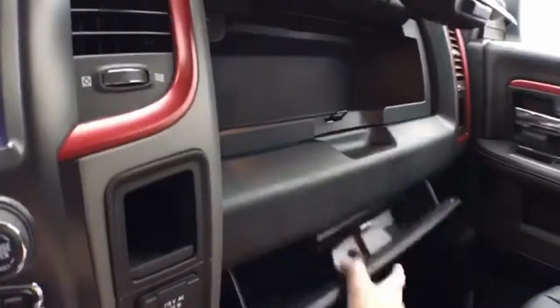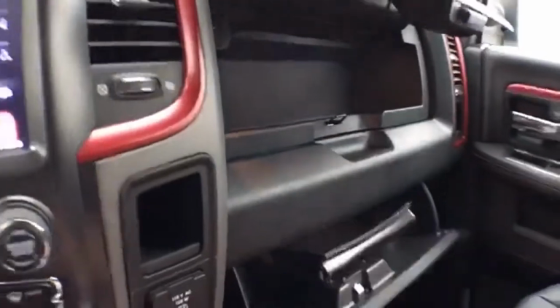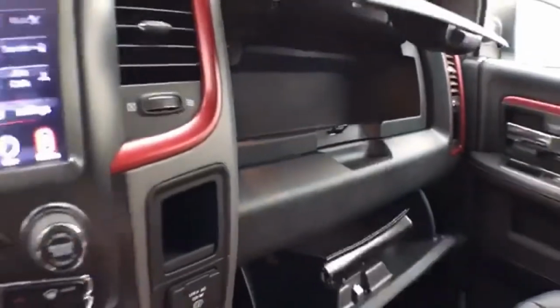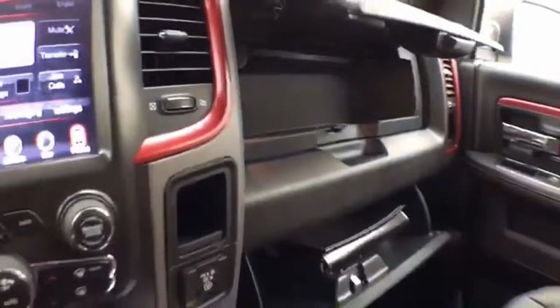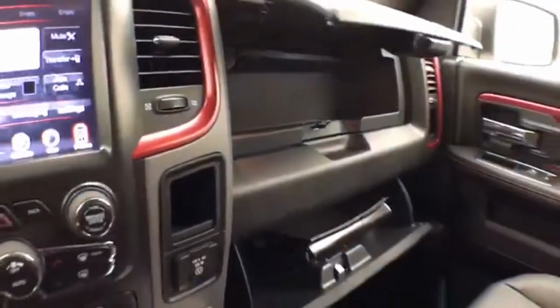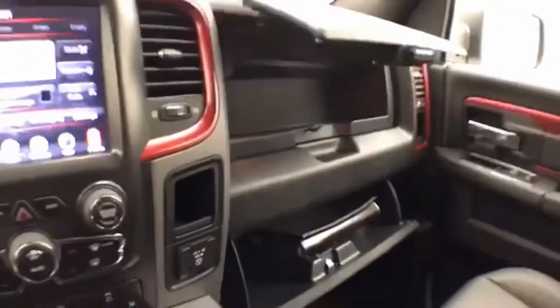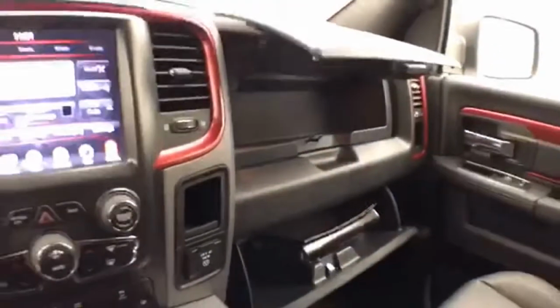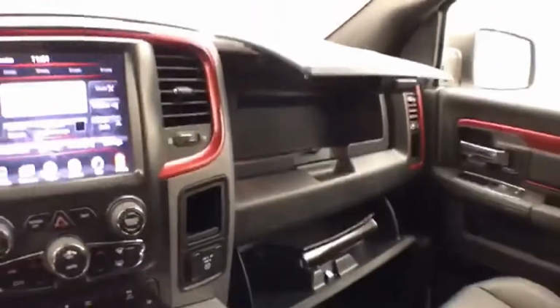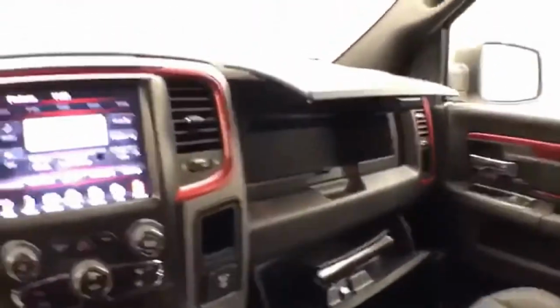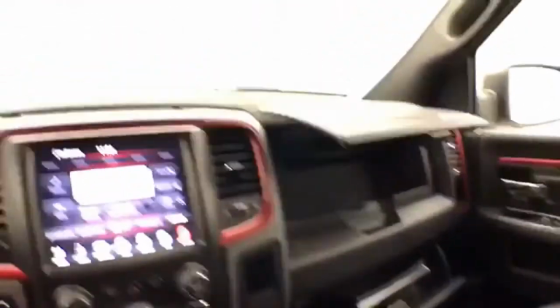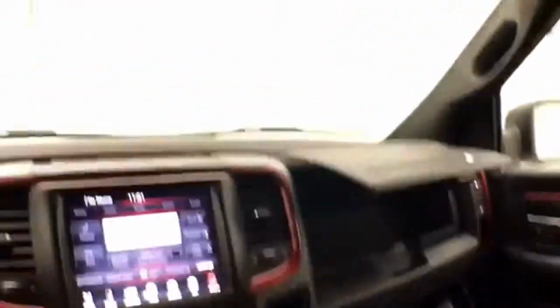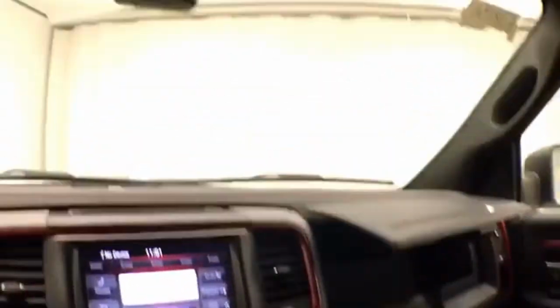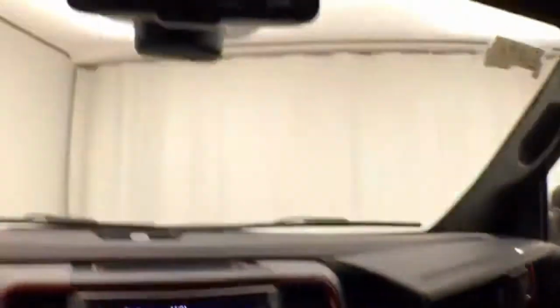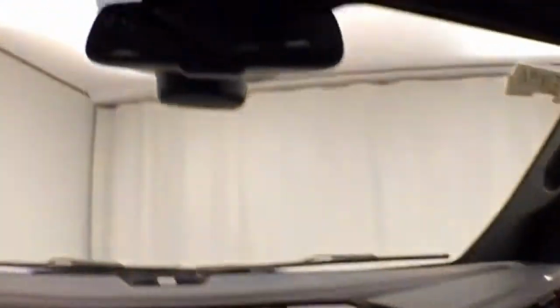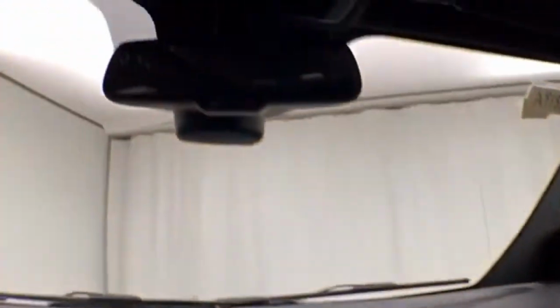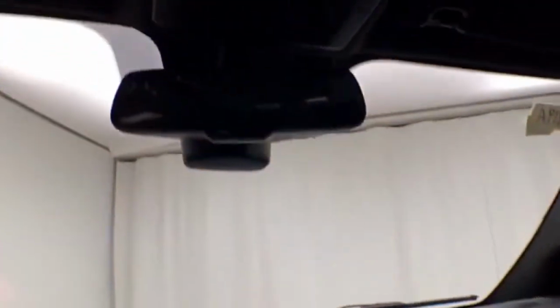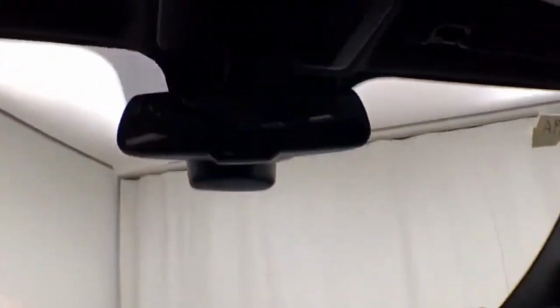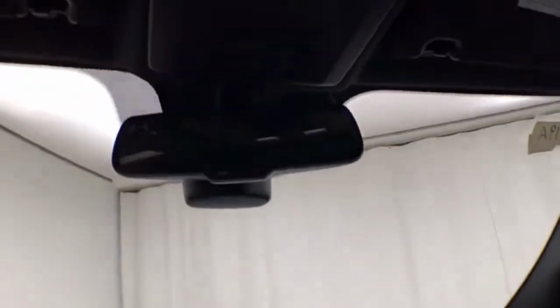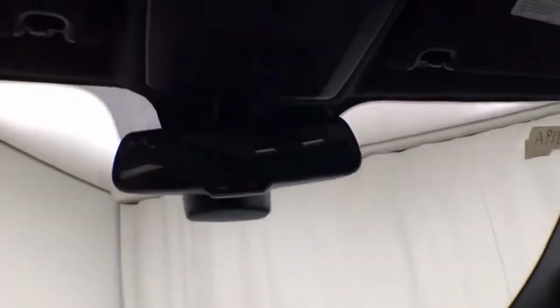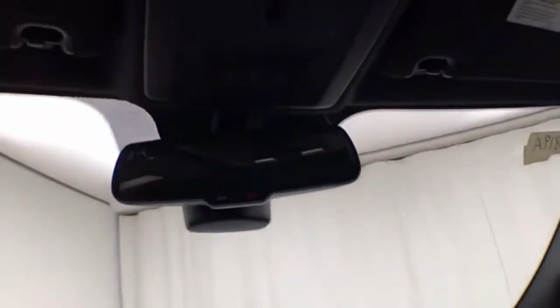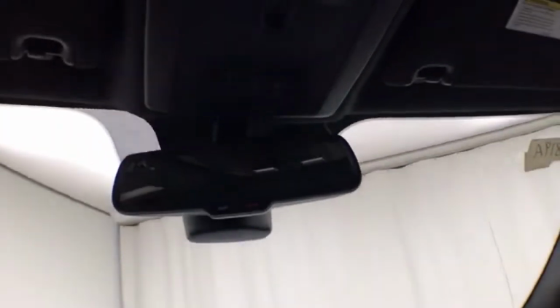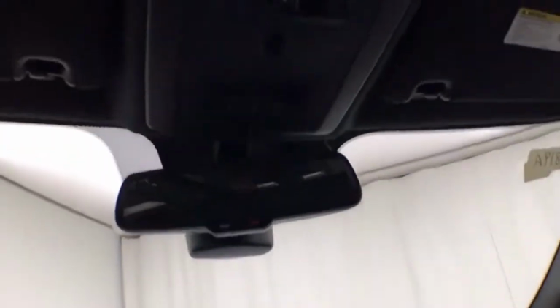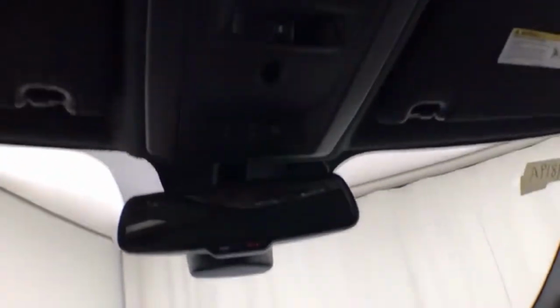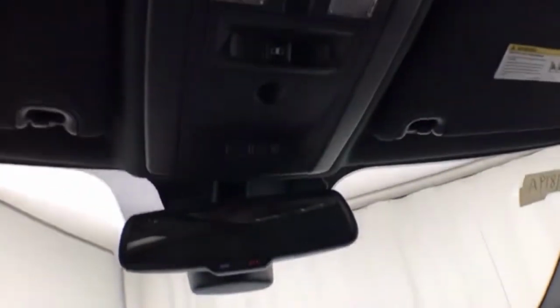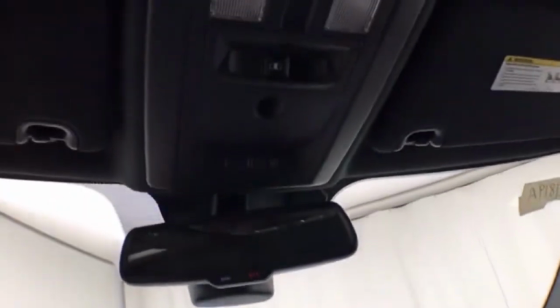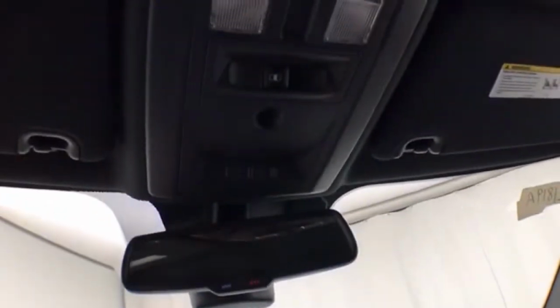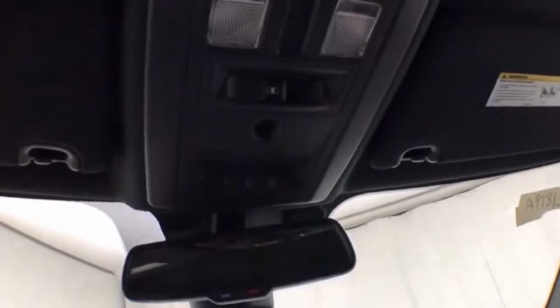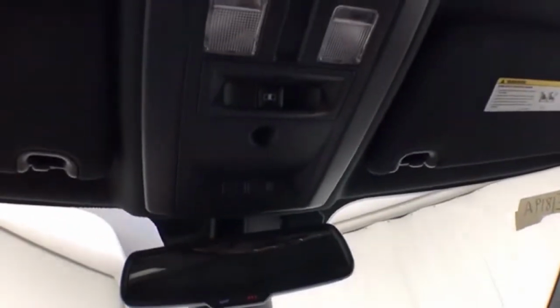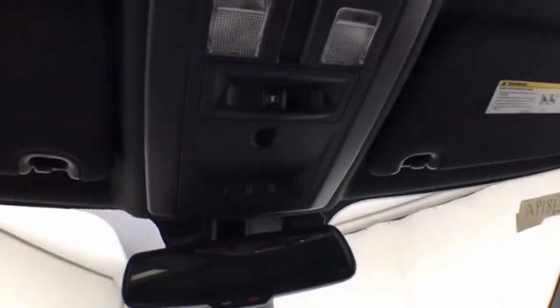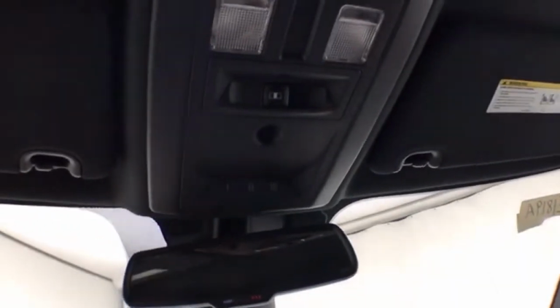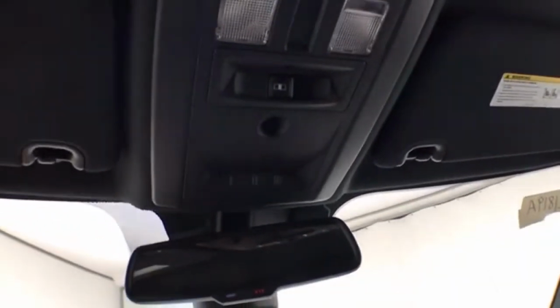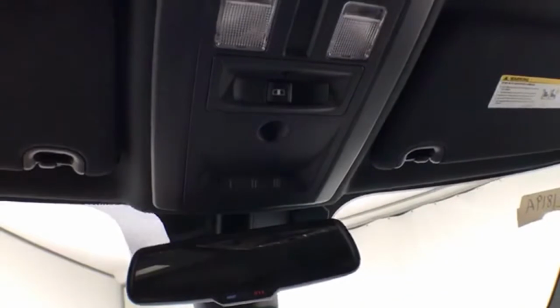USB and auxiliary input allows you to connect those media devices. Dual glove boxes with all the owner's materials. Overhead auto dimming mirror and a HomeLink transmitter for garage door opener.